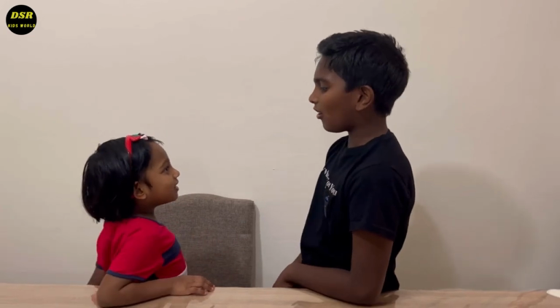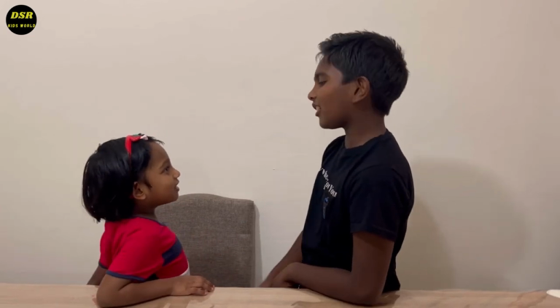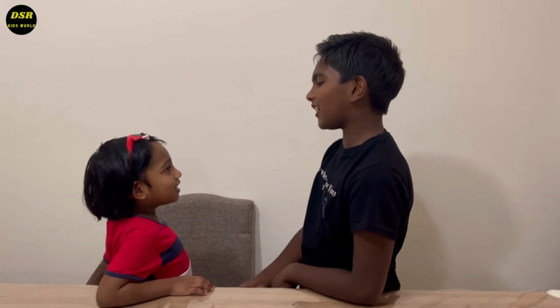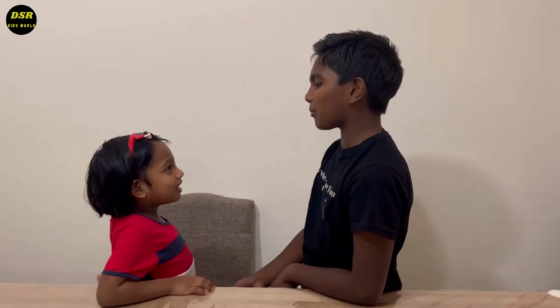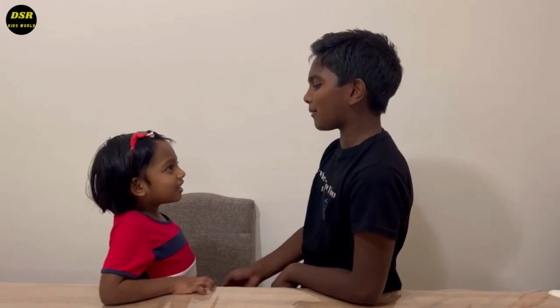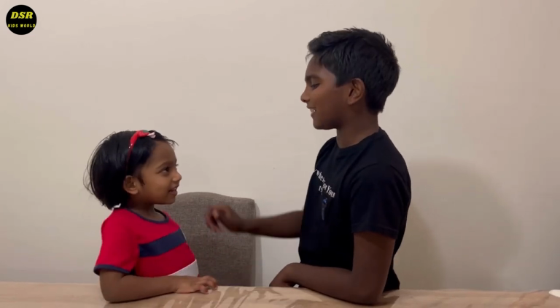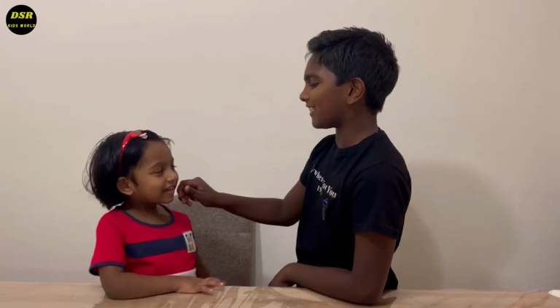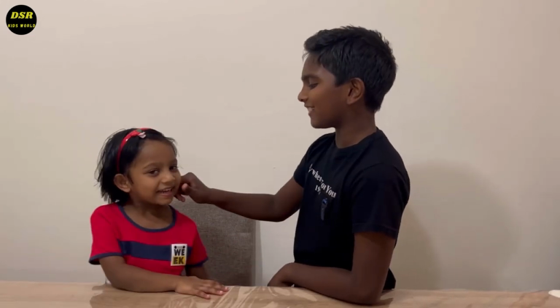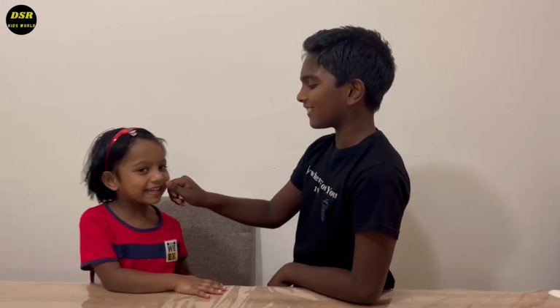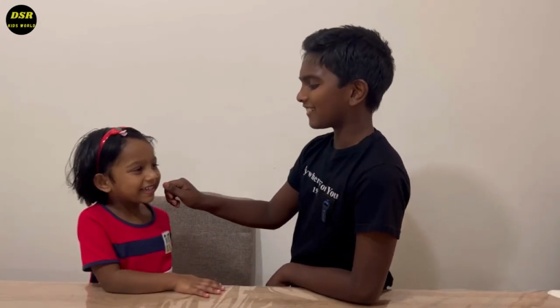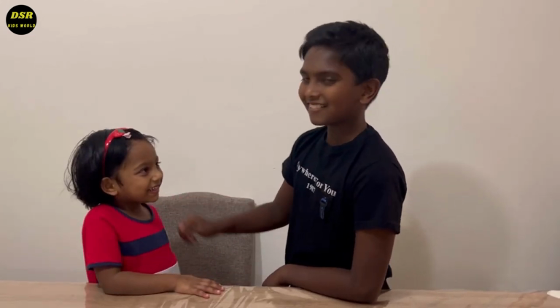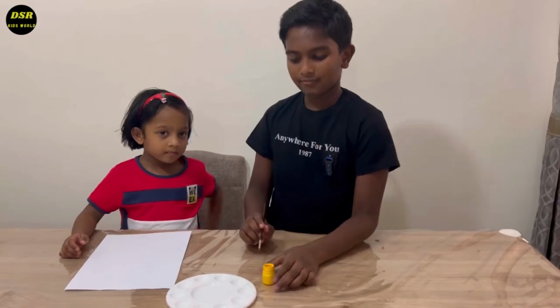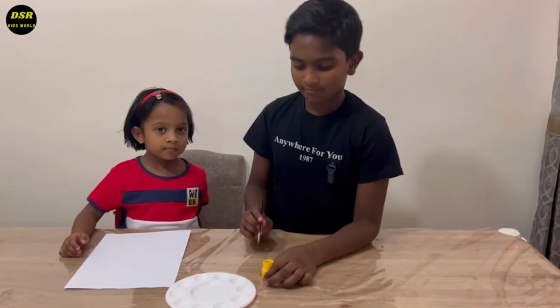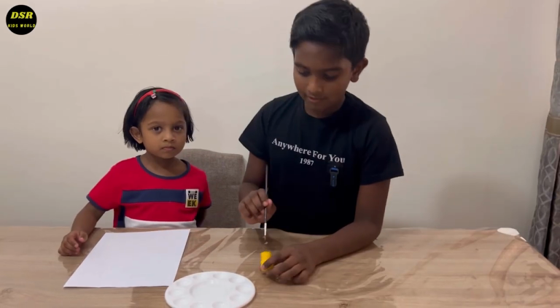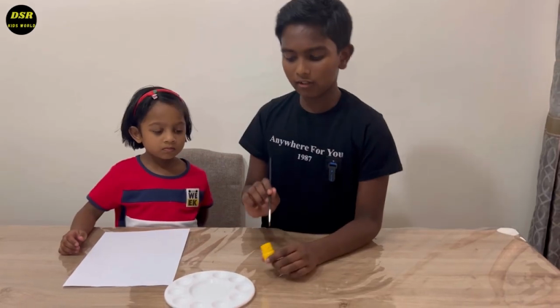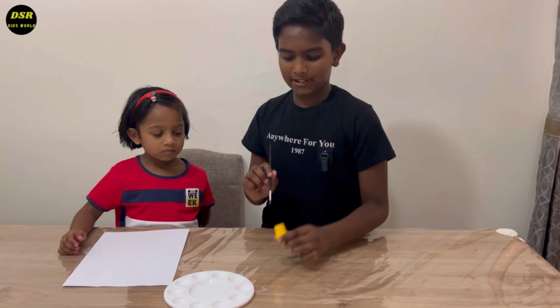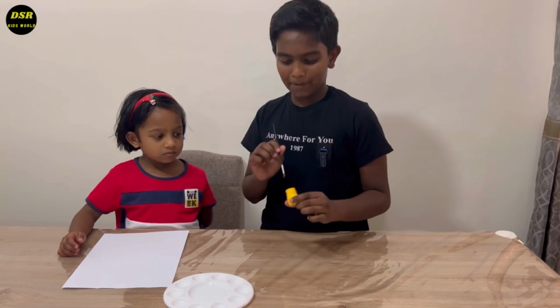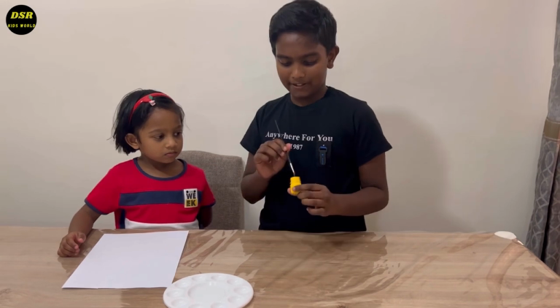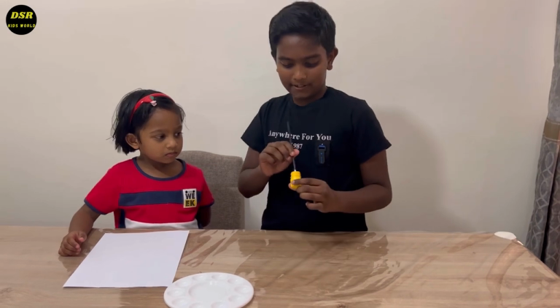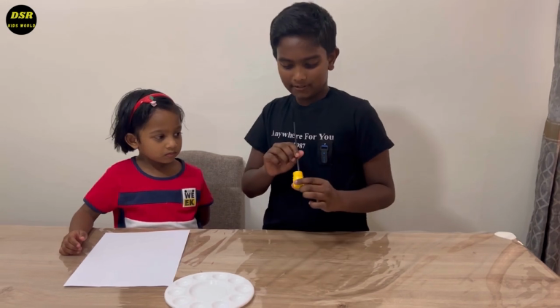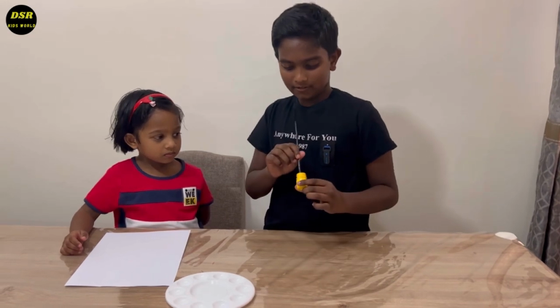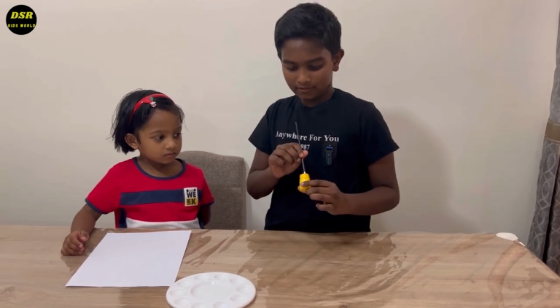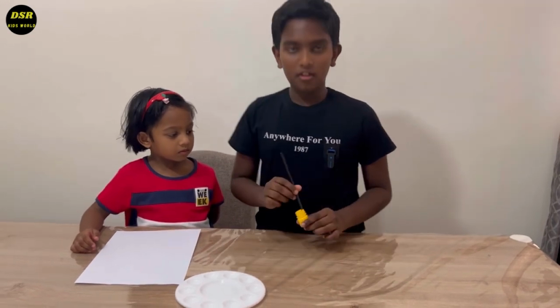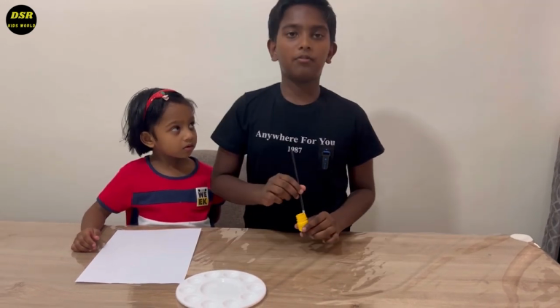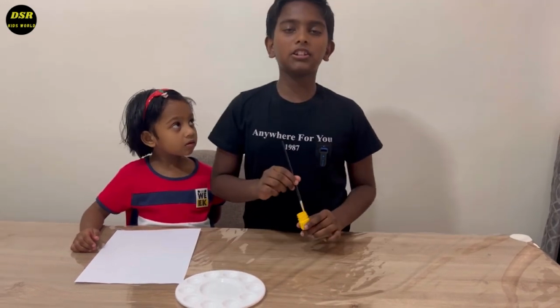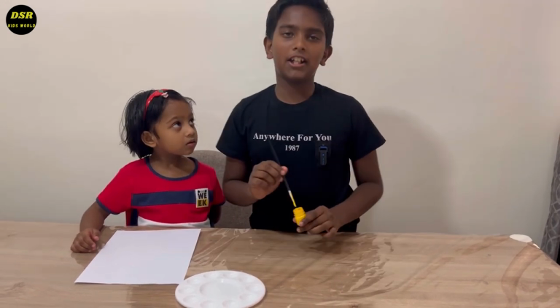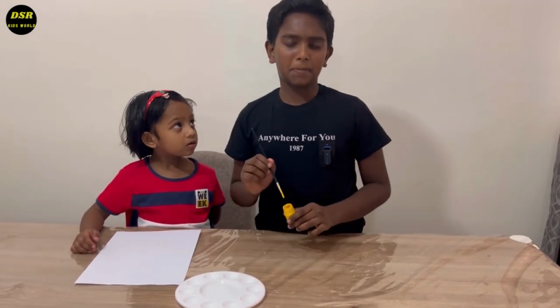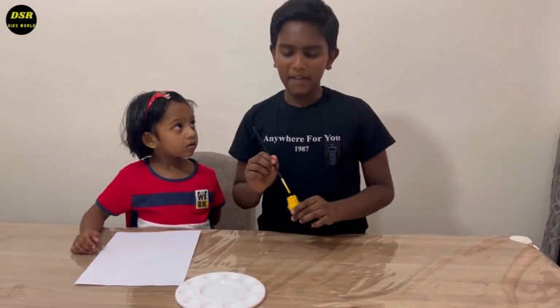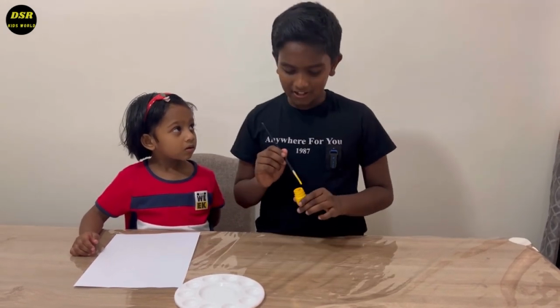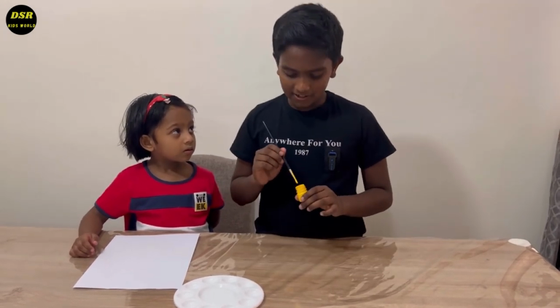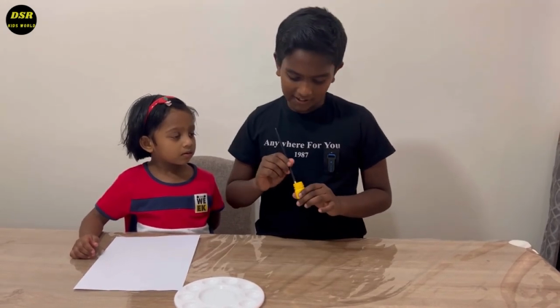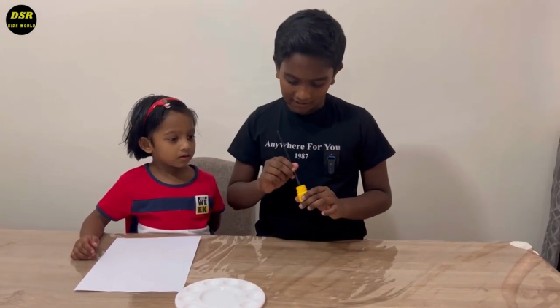Okay, Rachel baby. Now, let's paint. First, let us paint Rachel's hand.